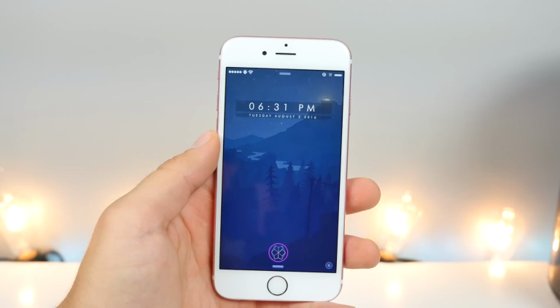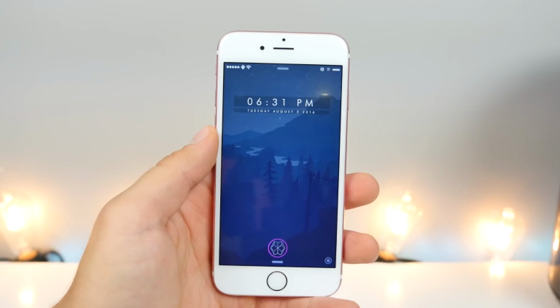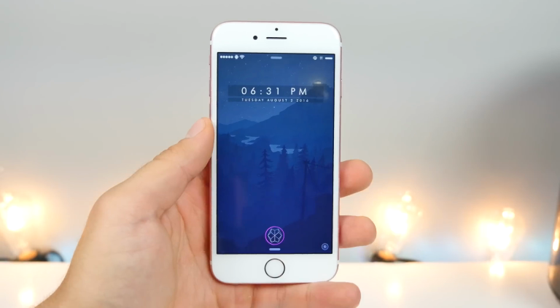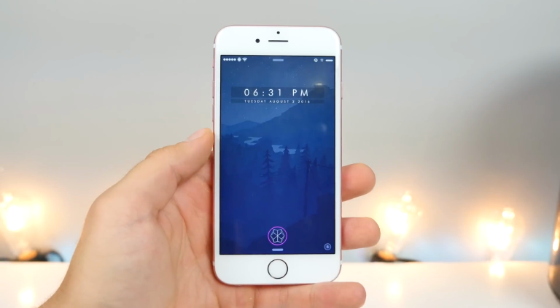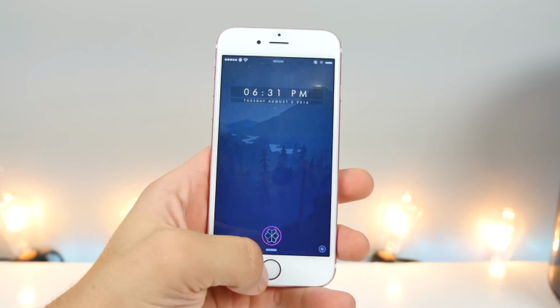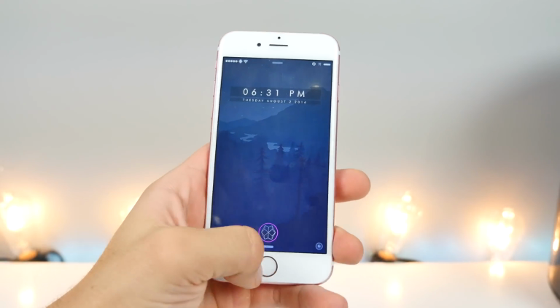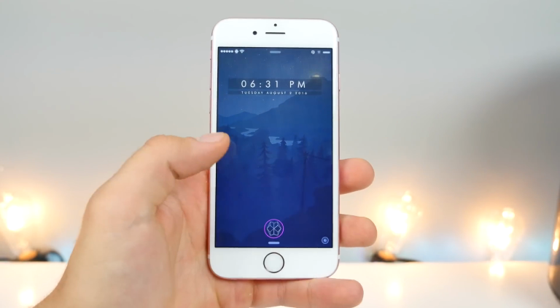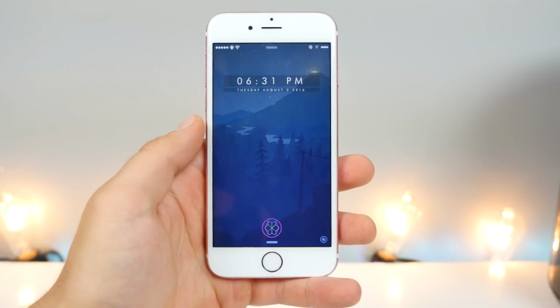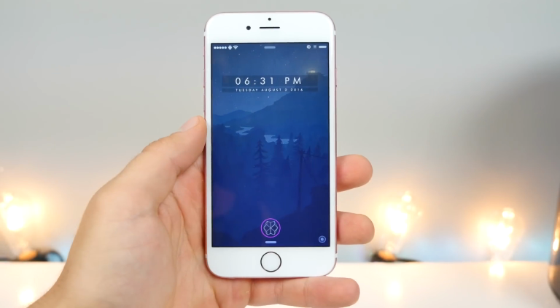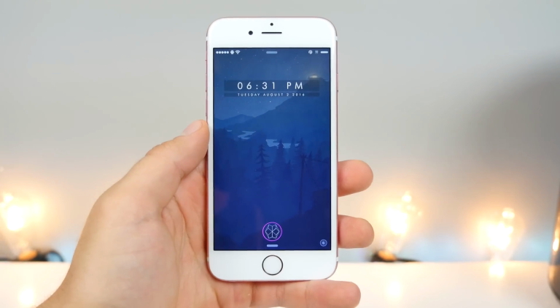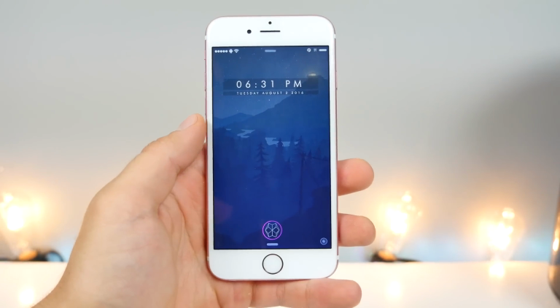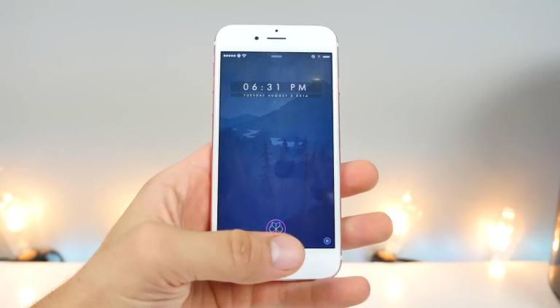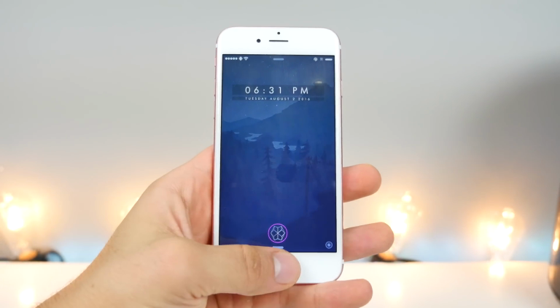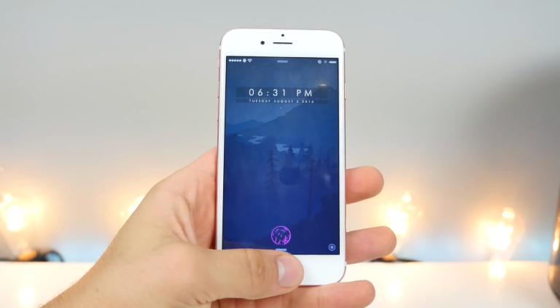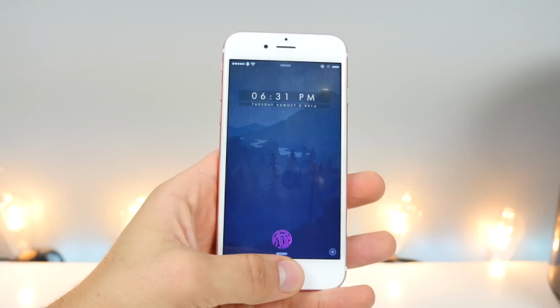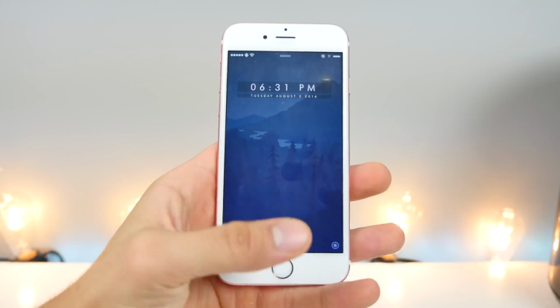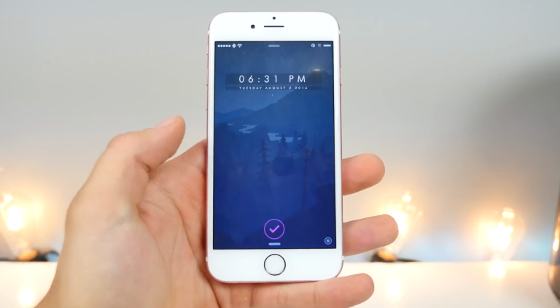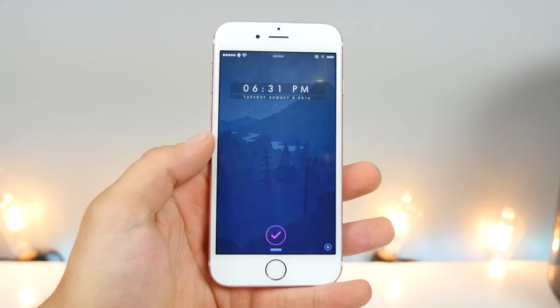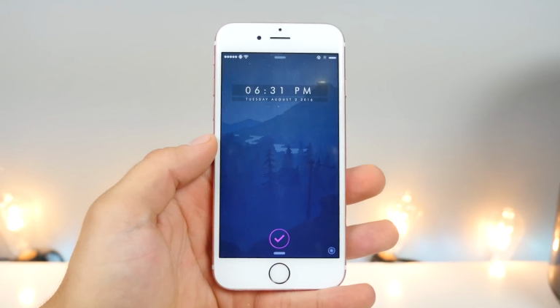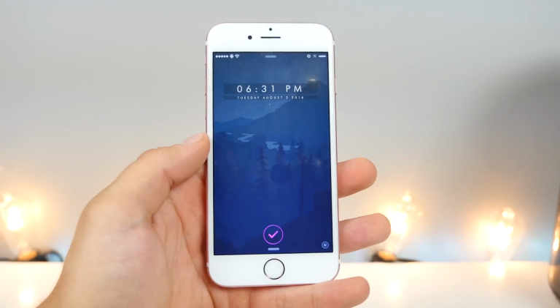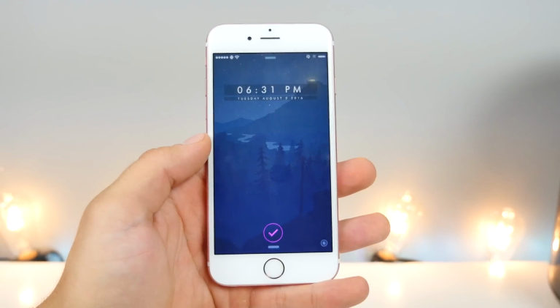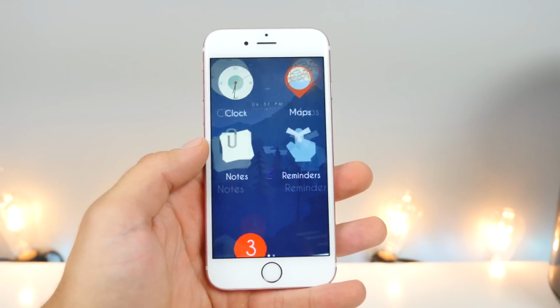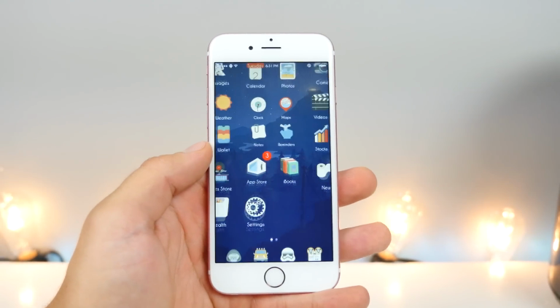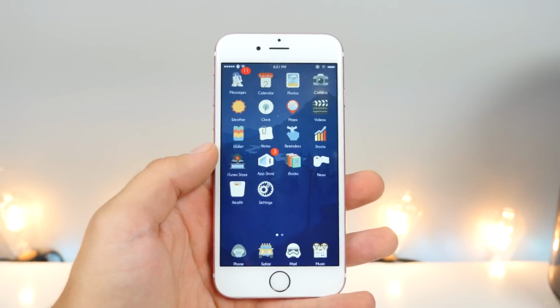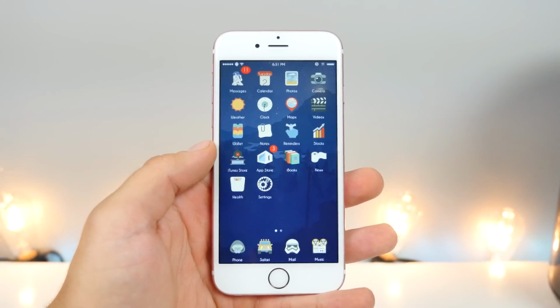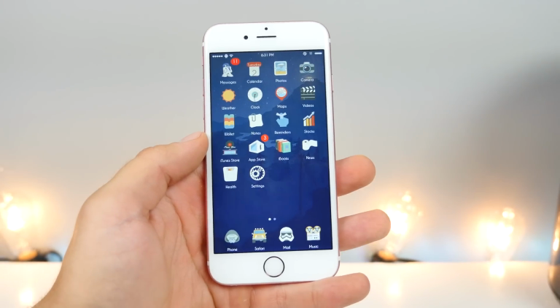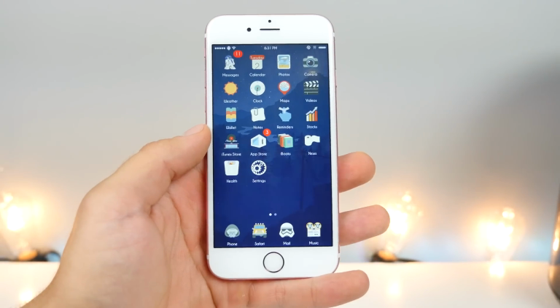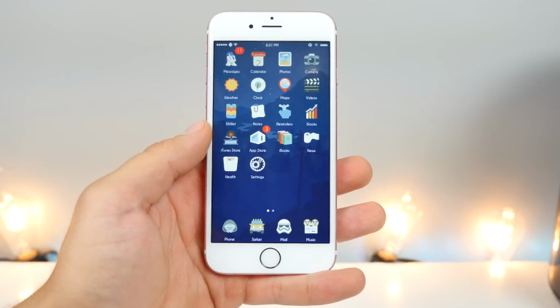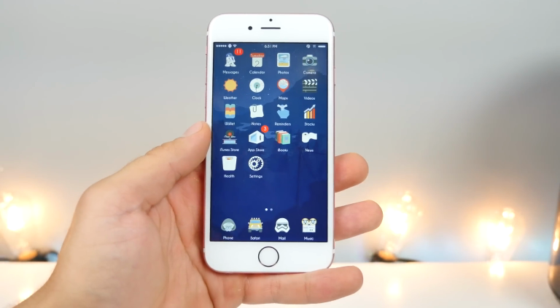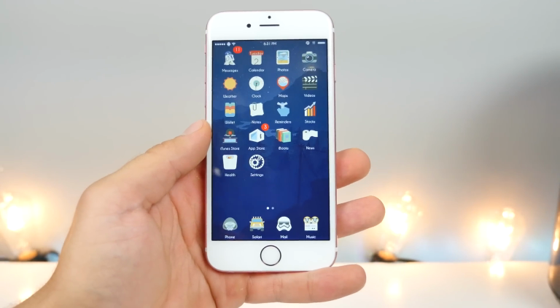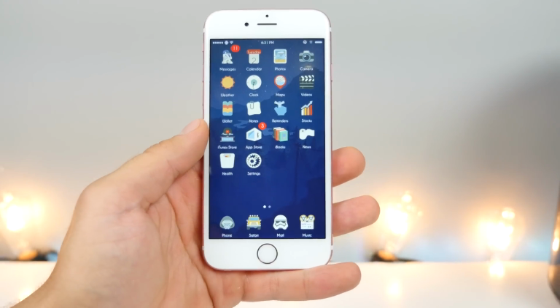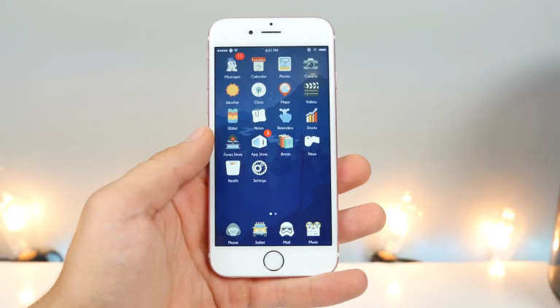What's up guys, EverythingApplePro here, and I'm very happy to be making this video. I honestly didn't think I would be — Apple's been making it so hard for us.